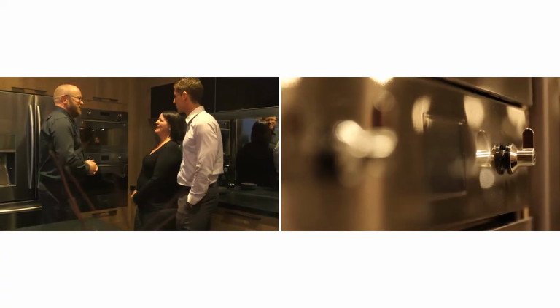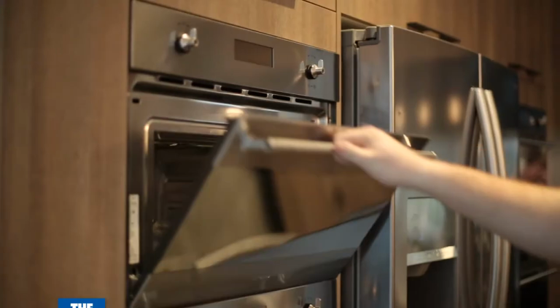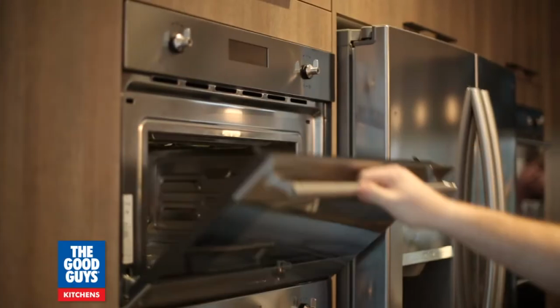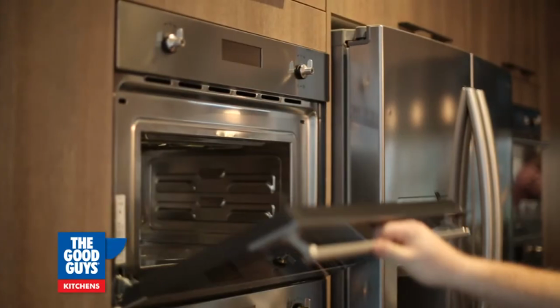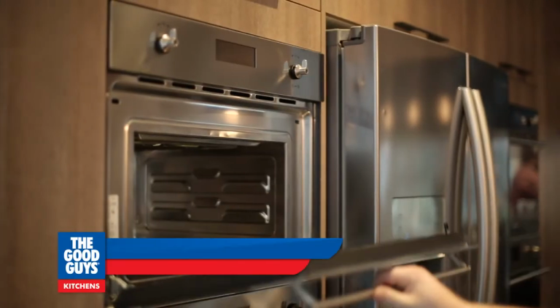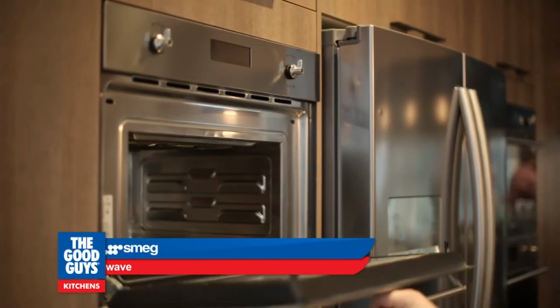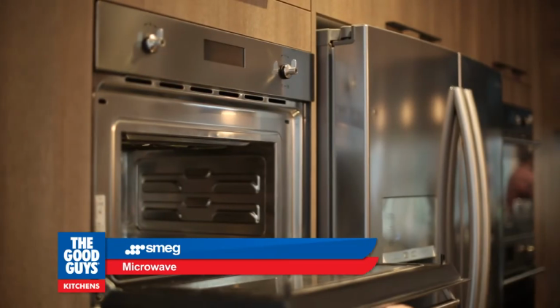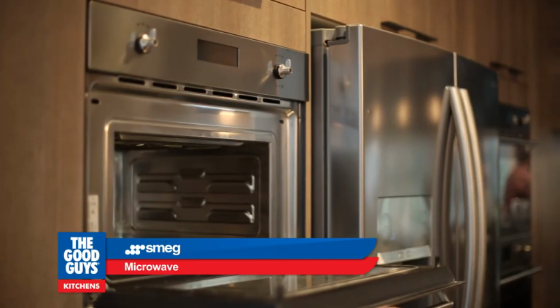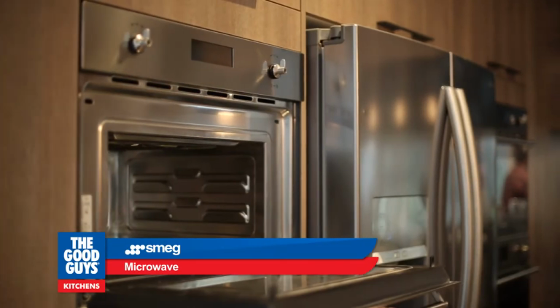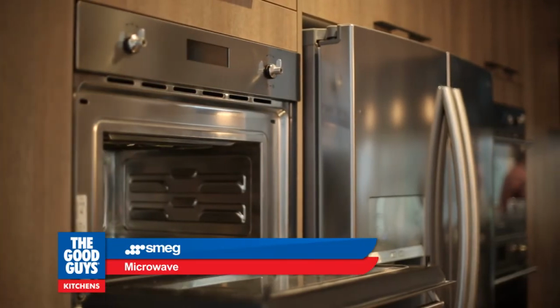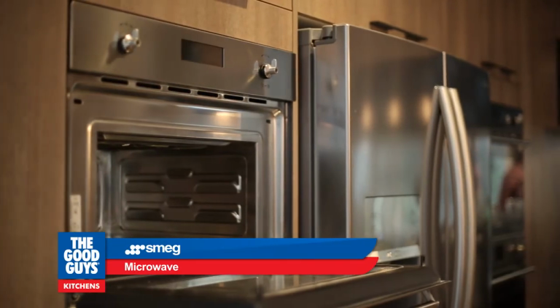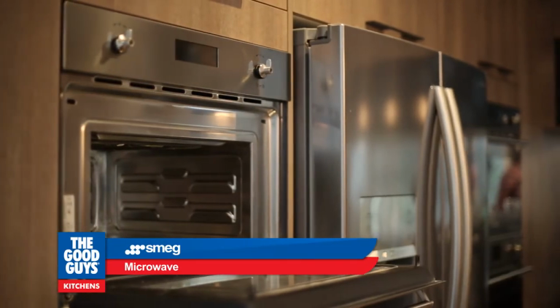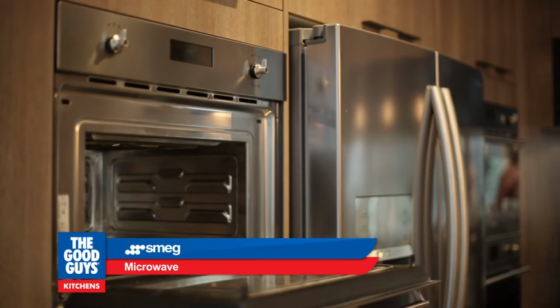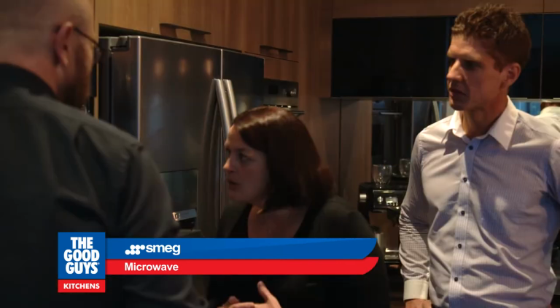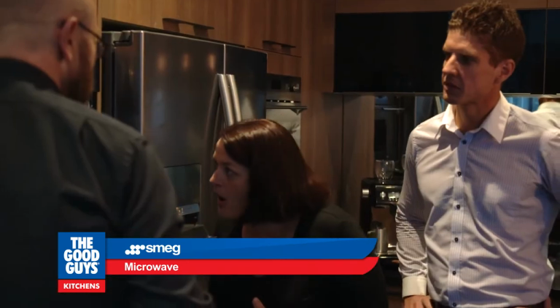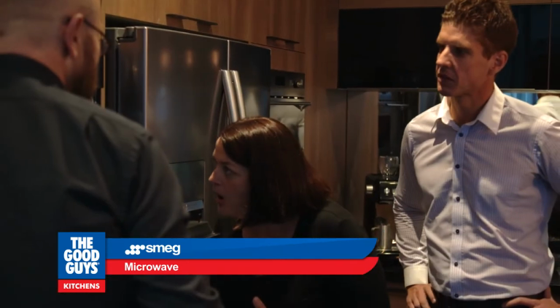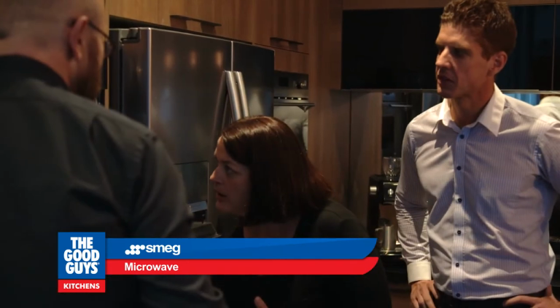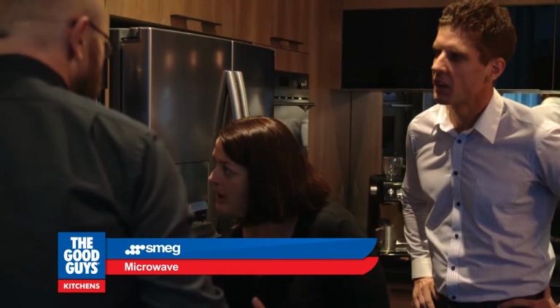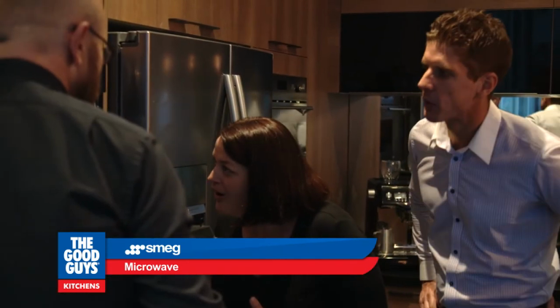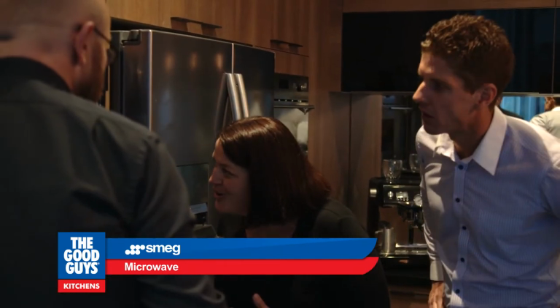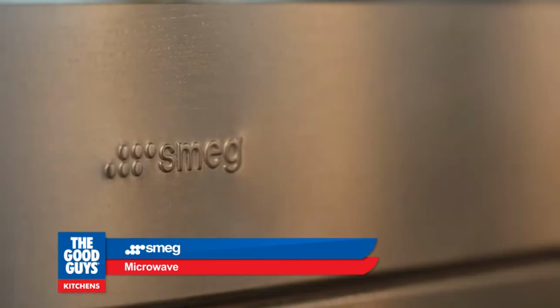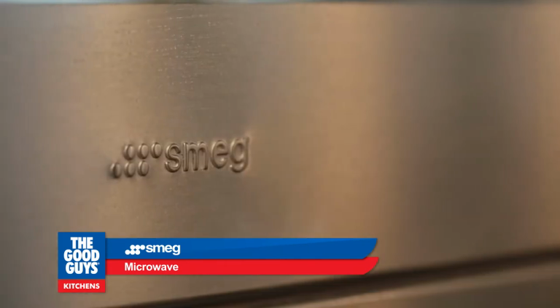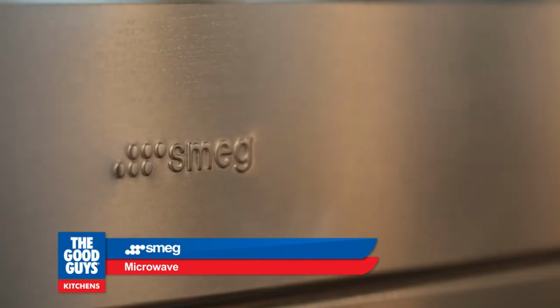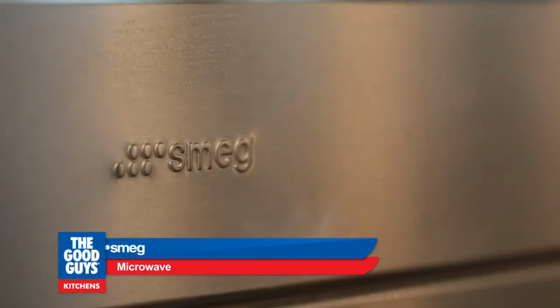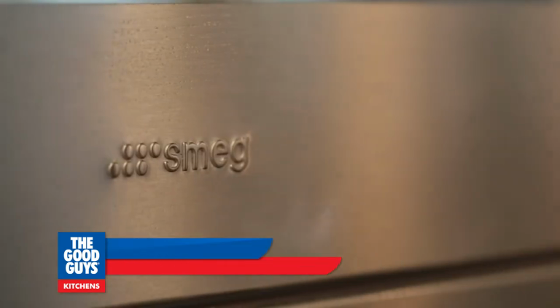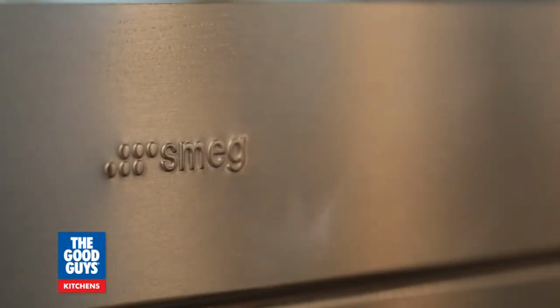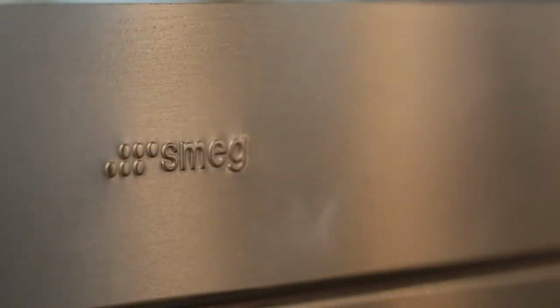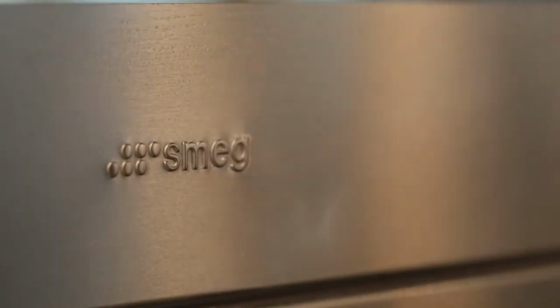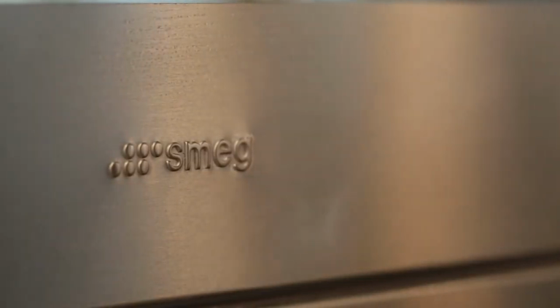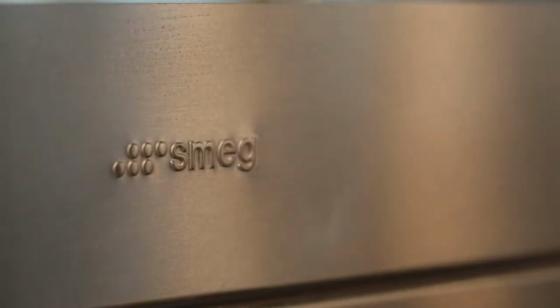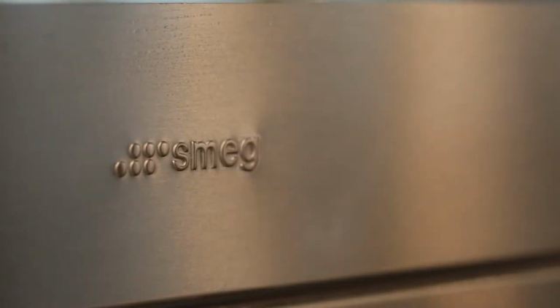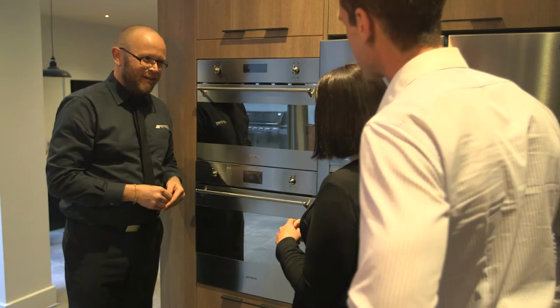This one is a combination microwave. It saves a lot of time and a lot of swearing.